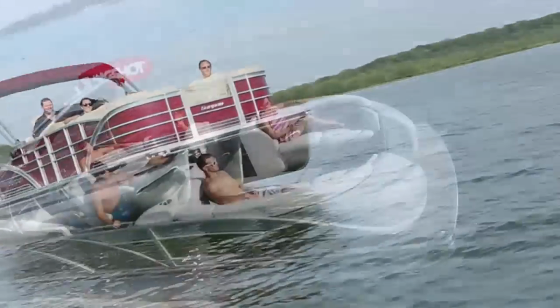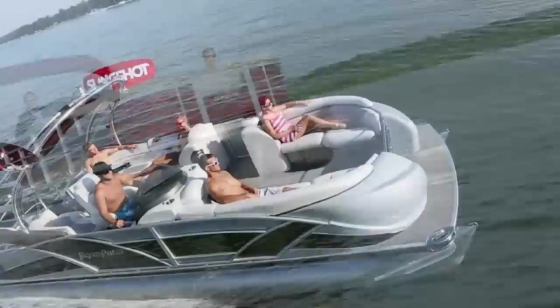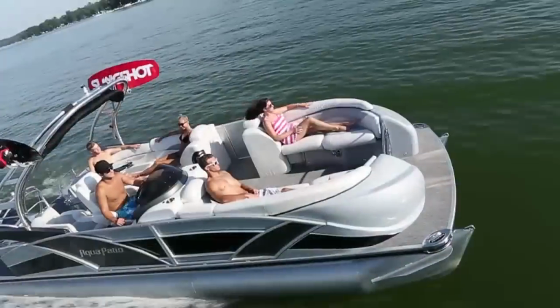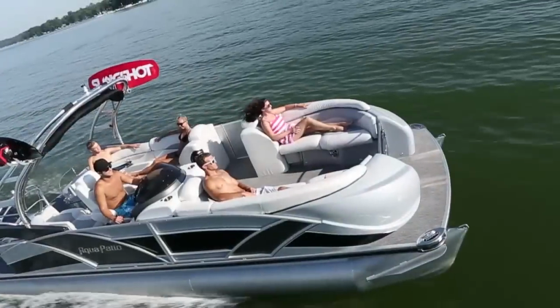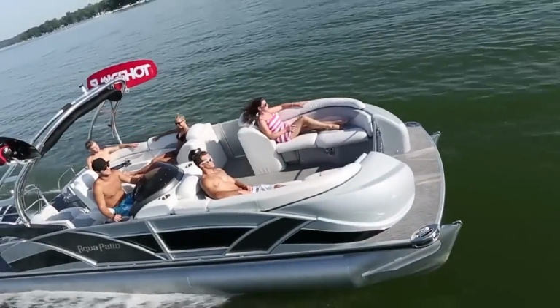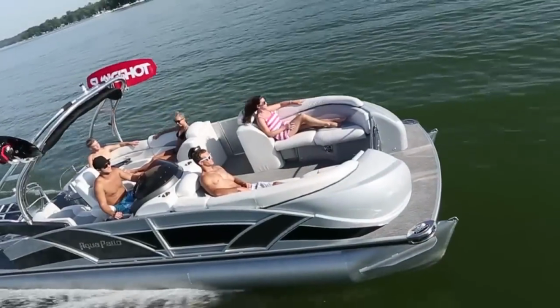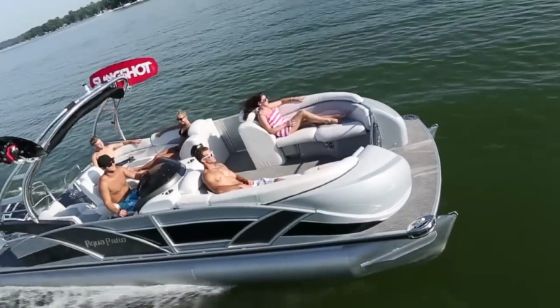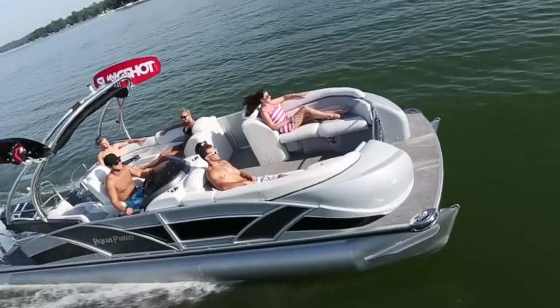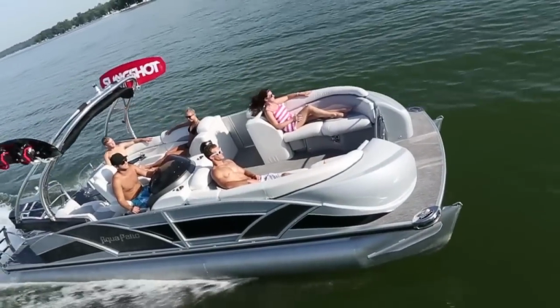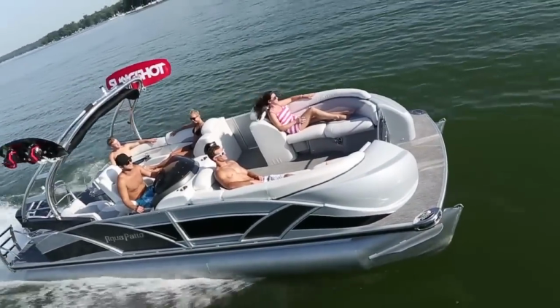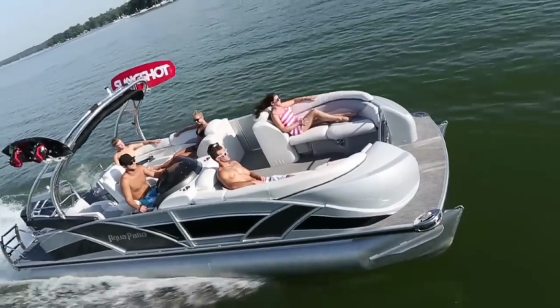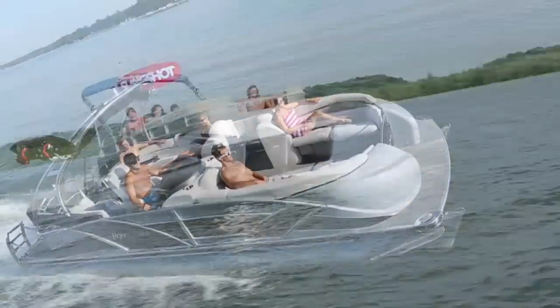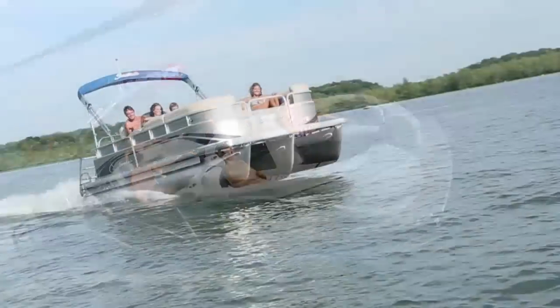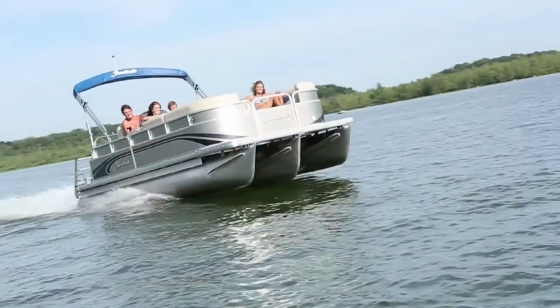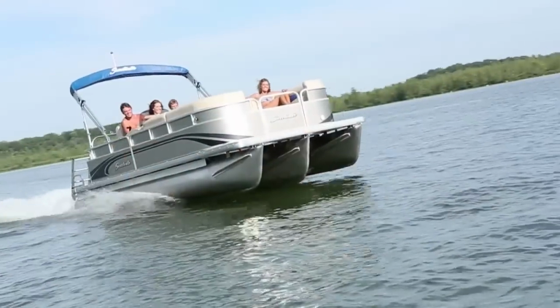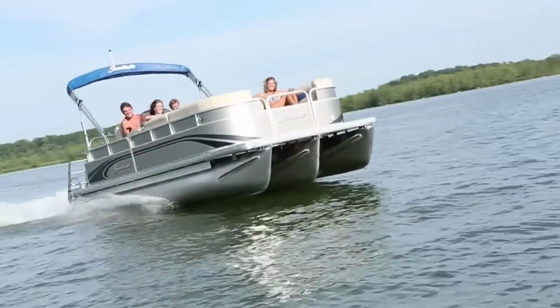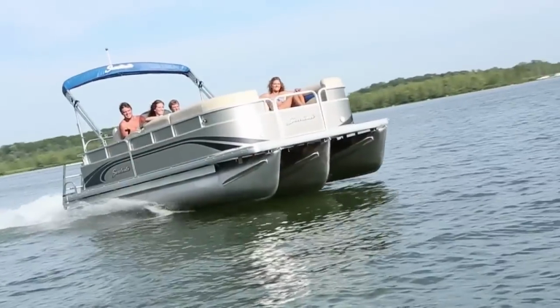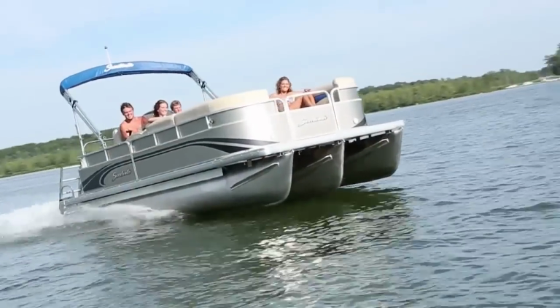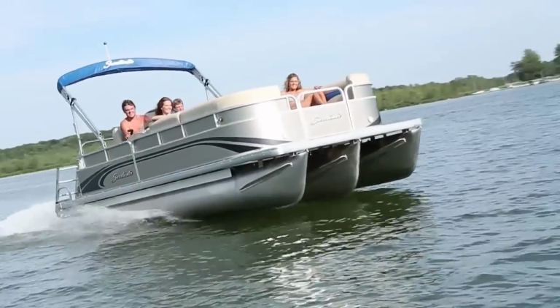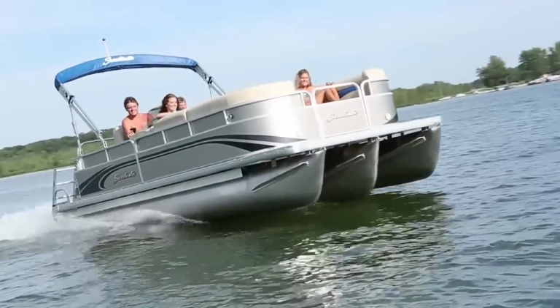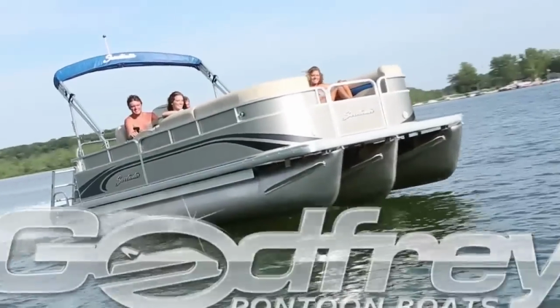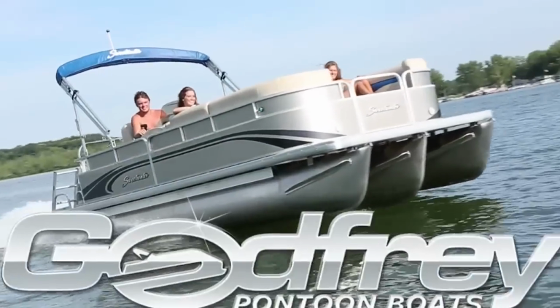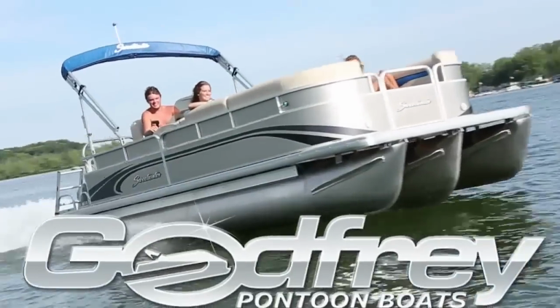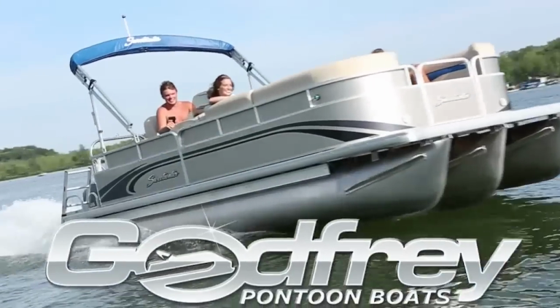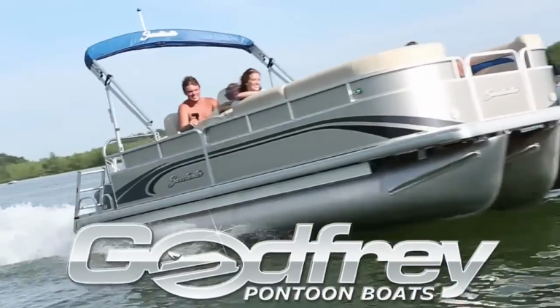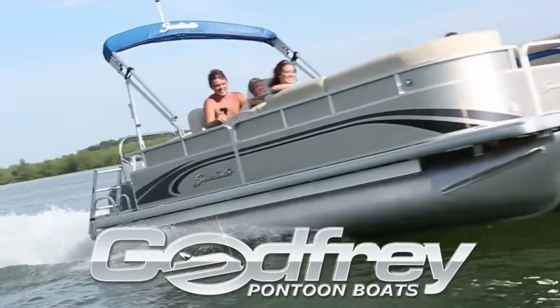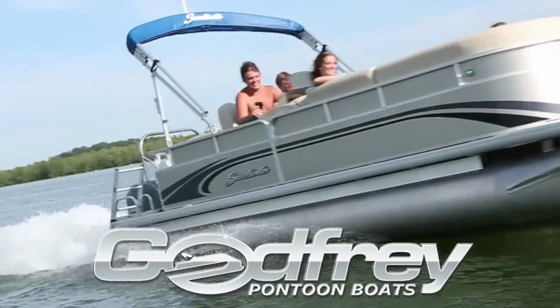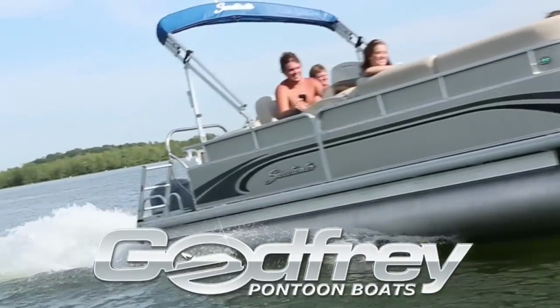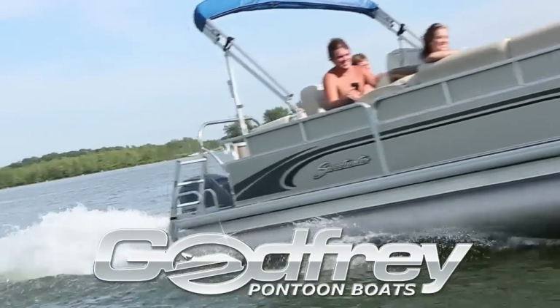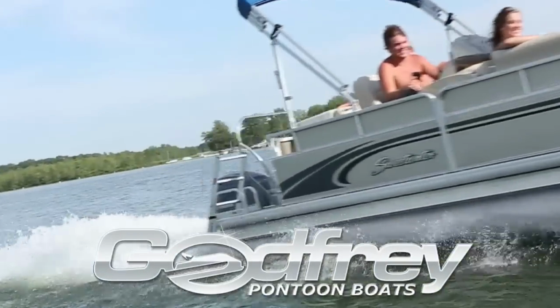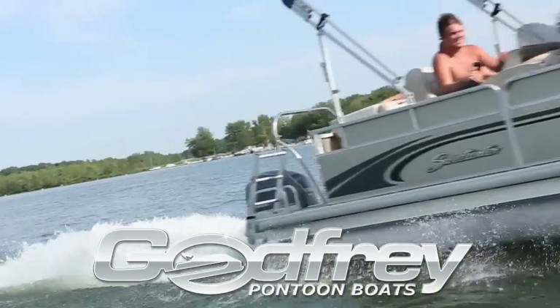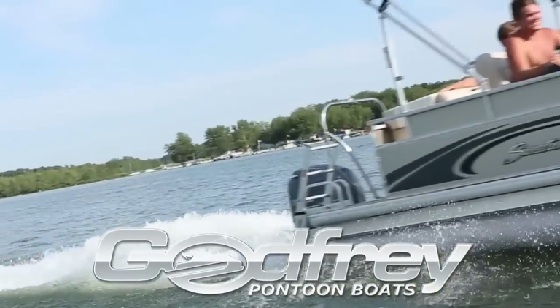When it comes to pontoon performance, quality, and innovation, Godfrey Pontoons is the industry leader.